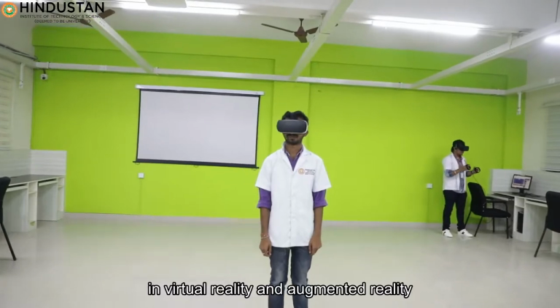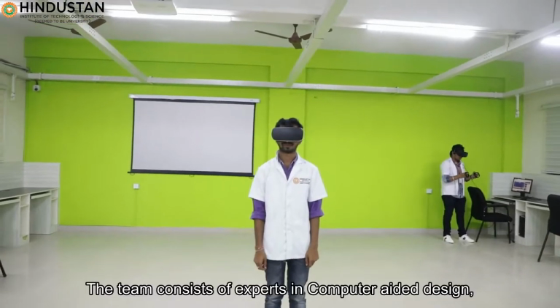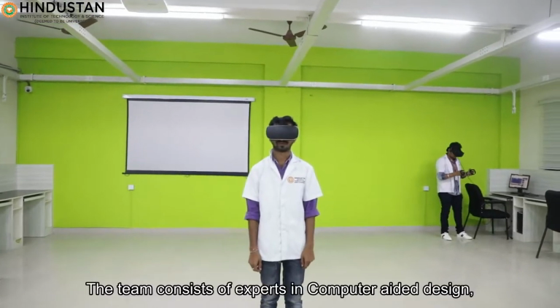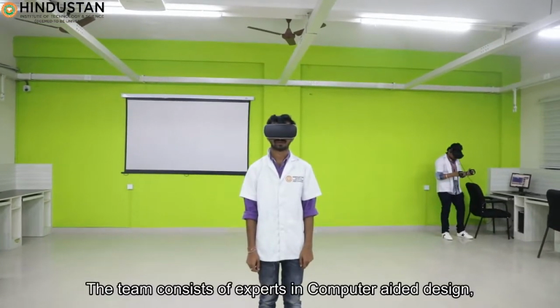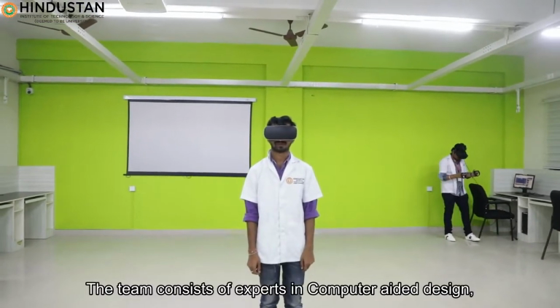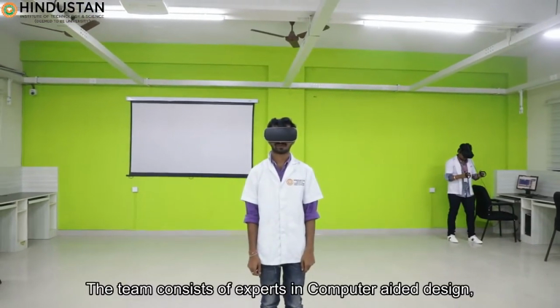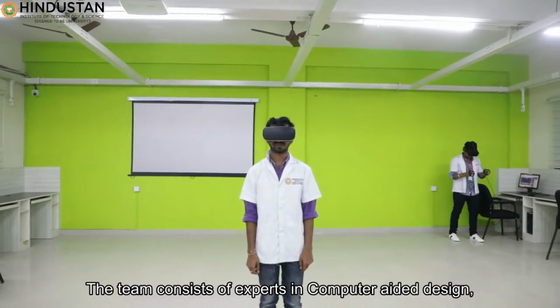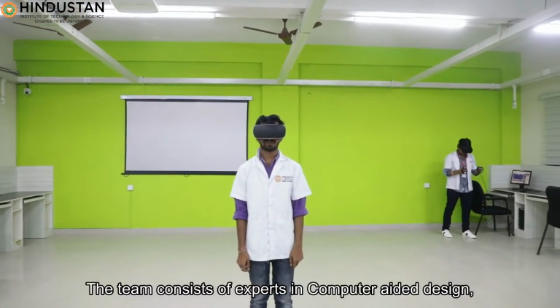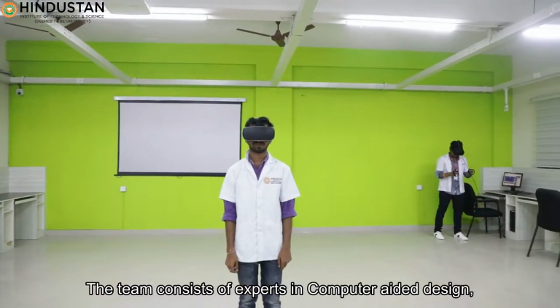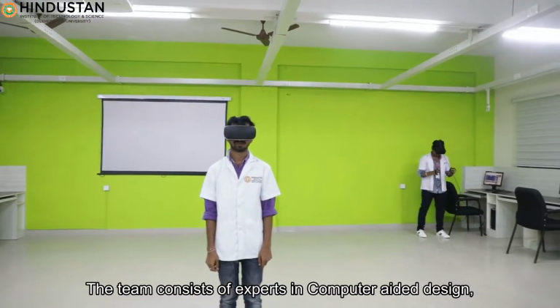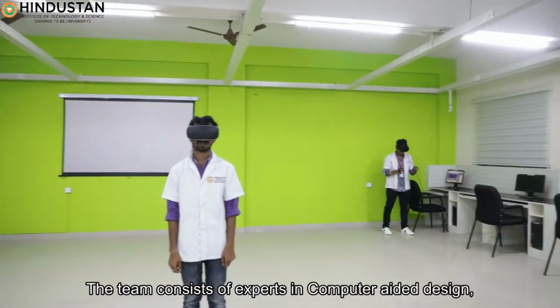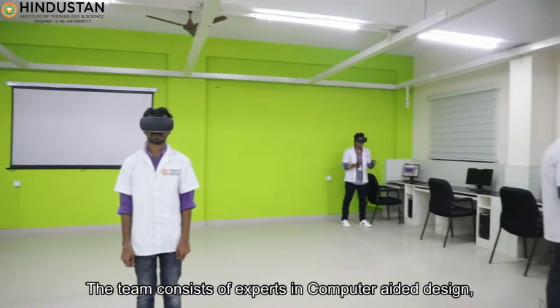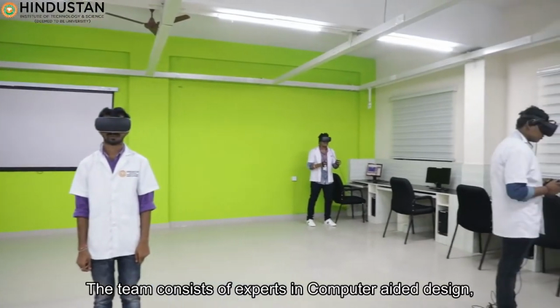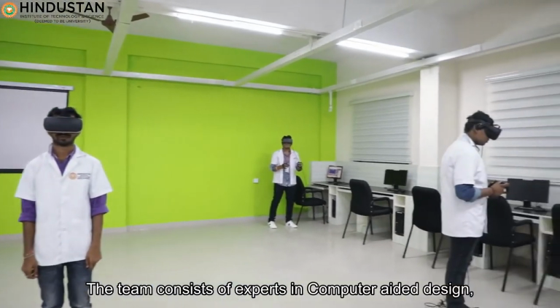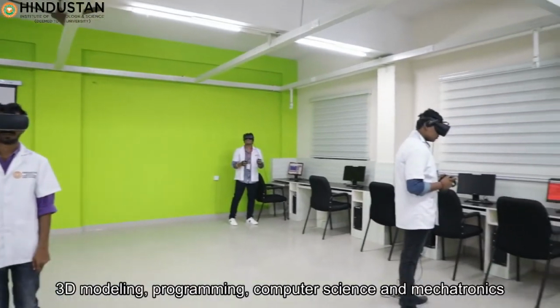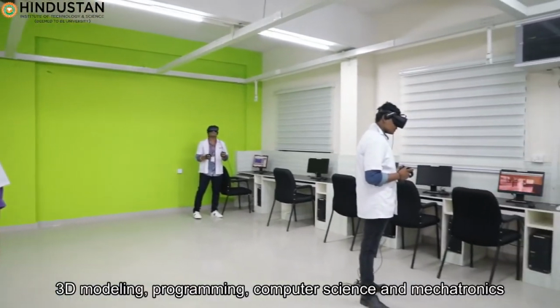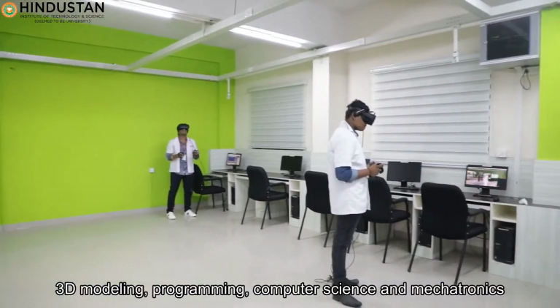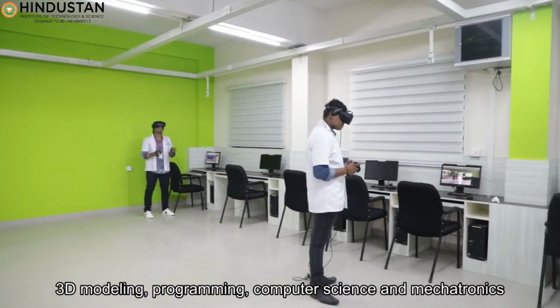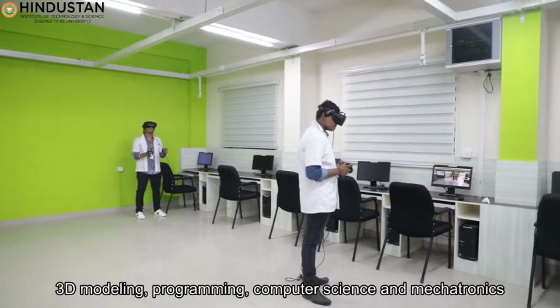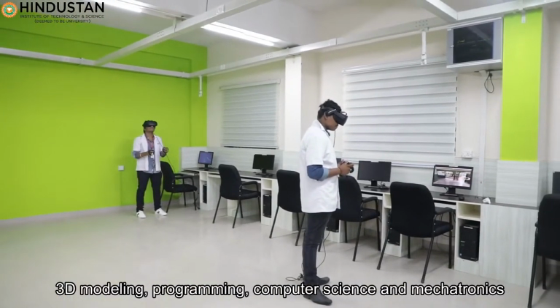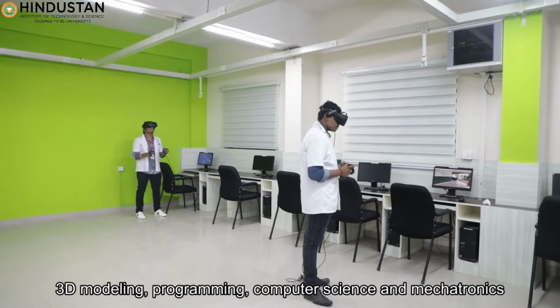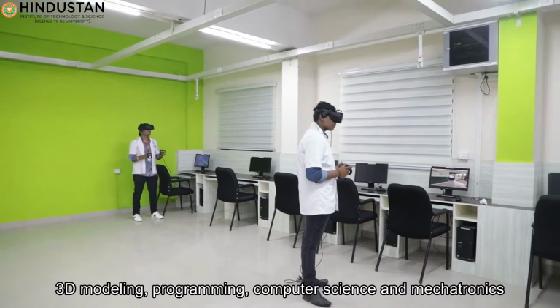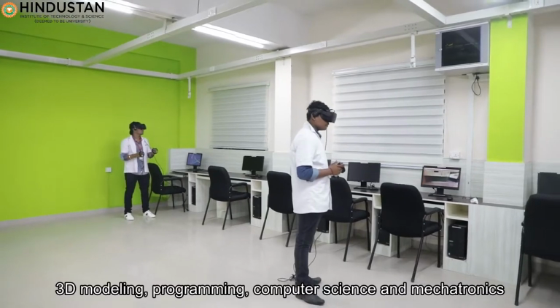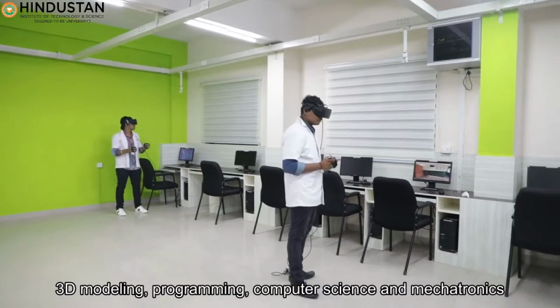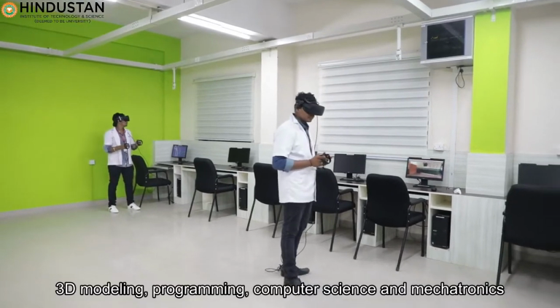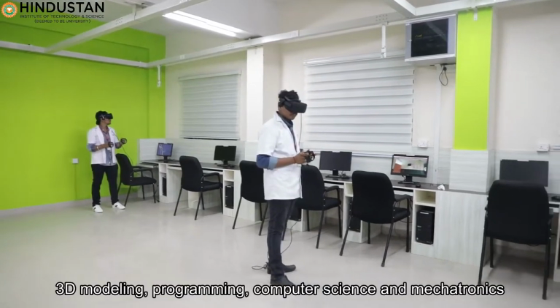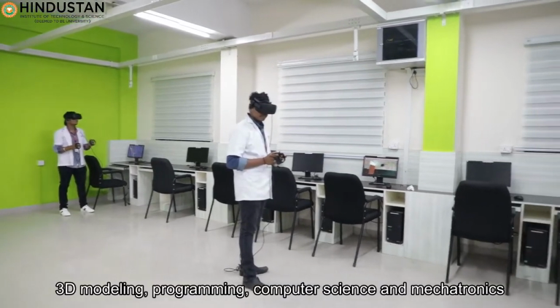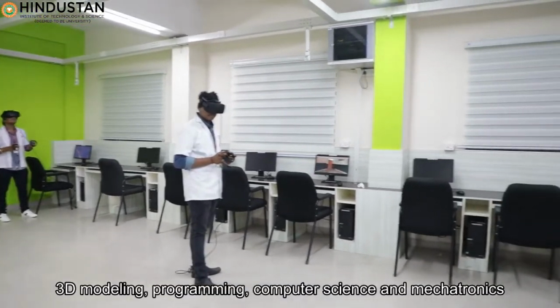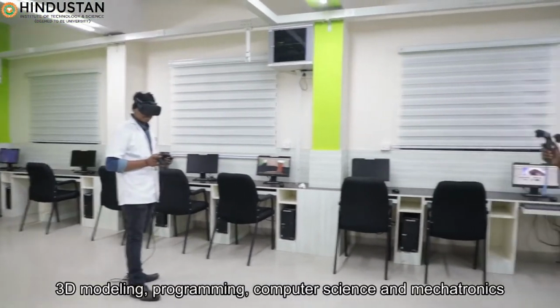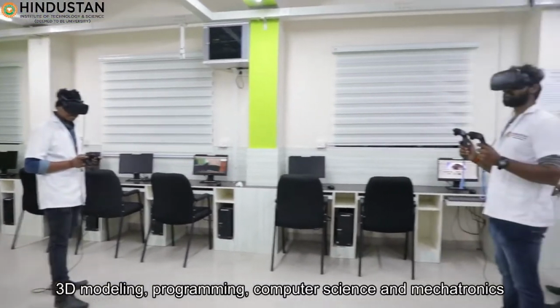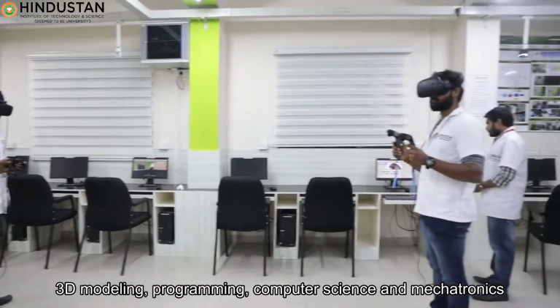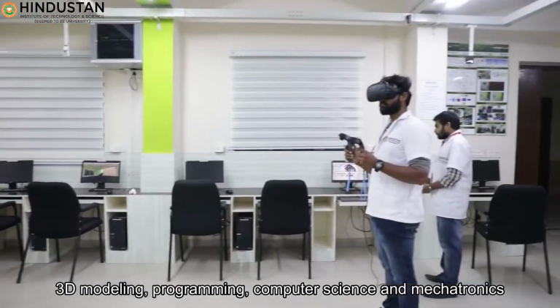The team consists of experts in computer-aided design, 3D modeling, programming, computer science, and mechatronics.